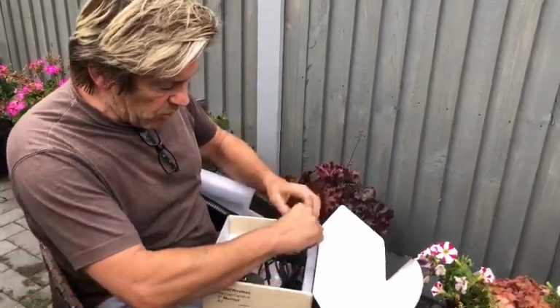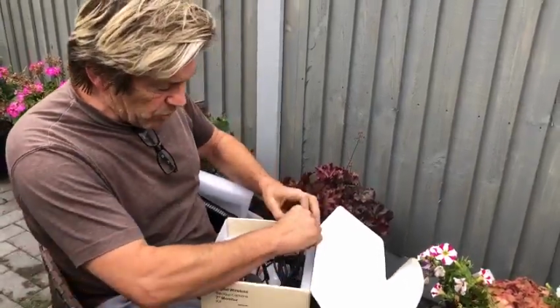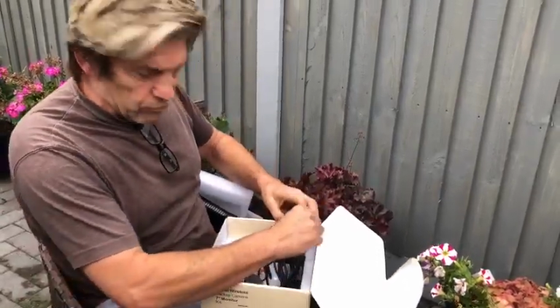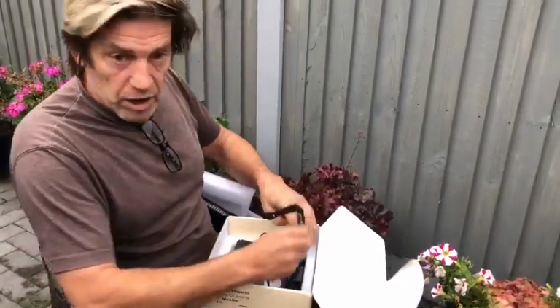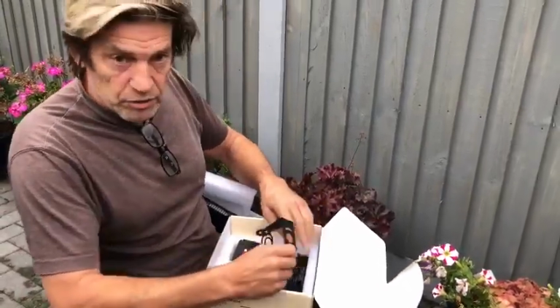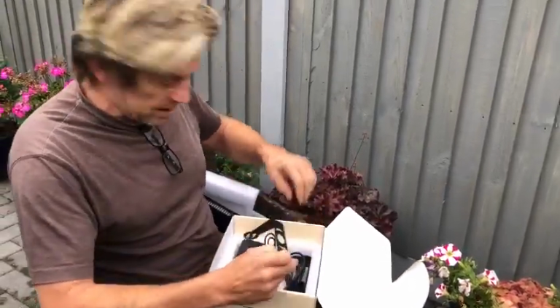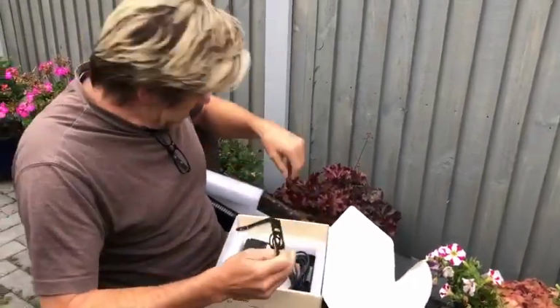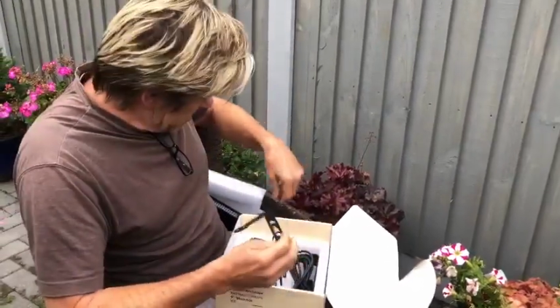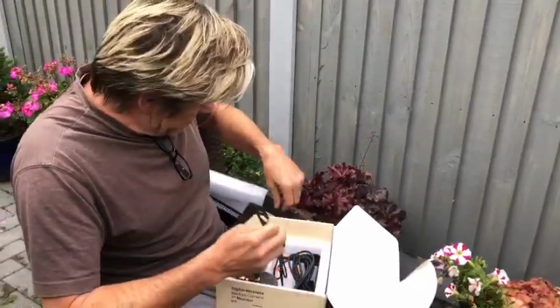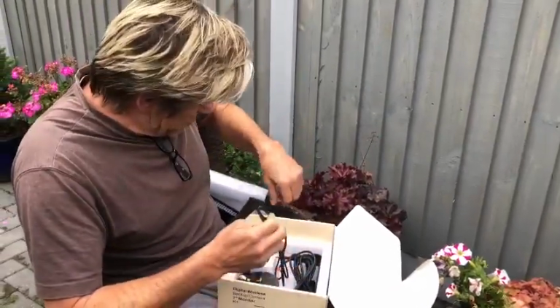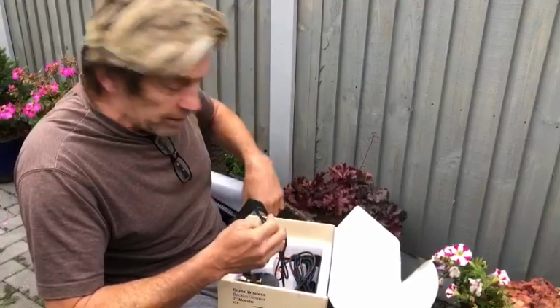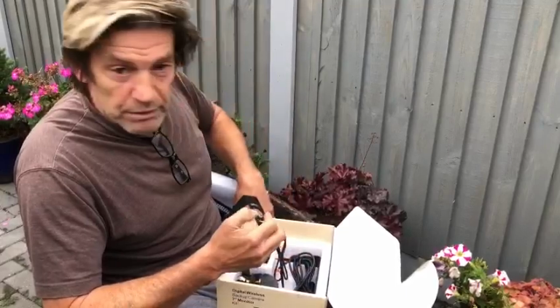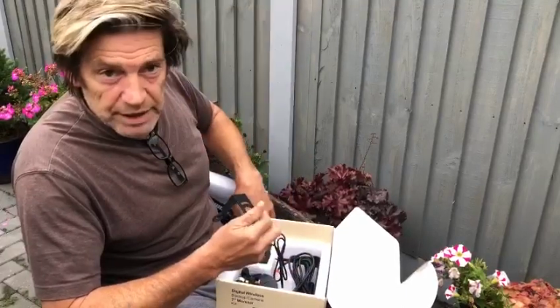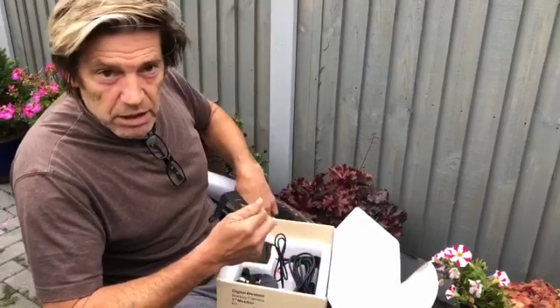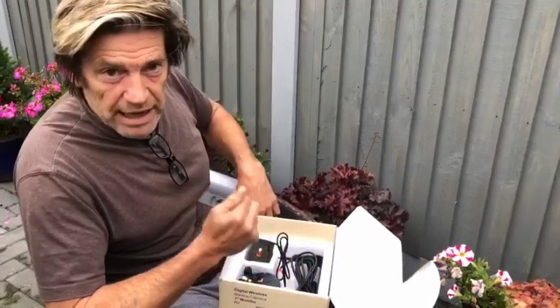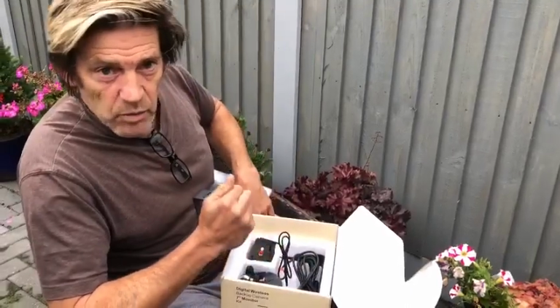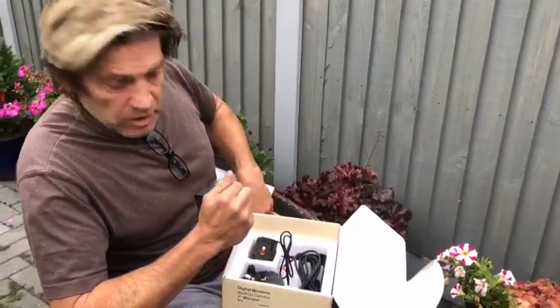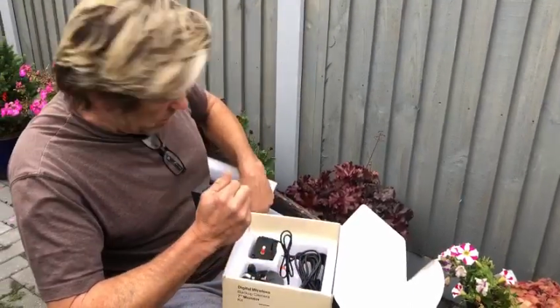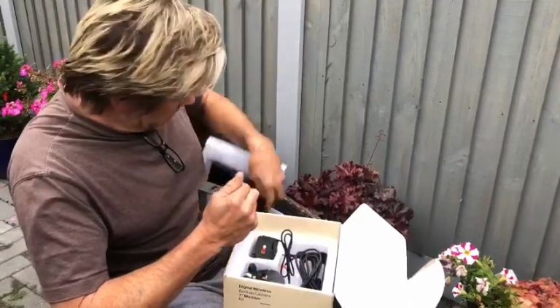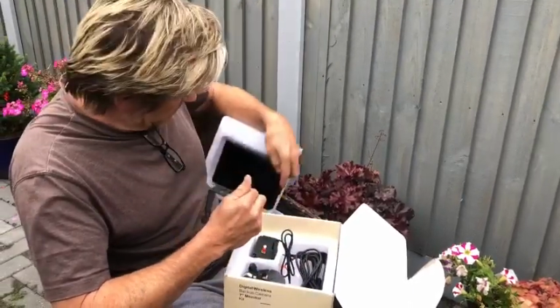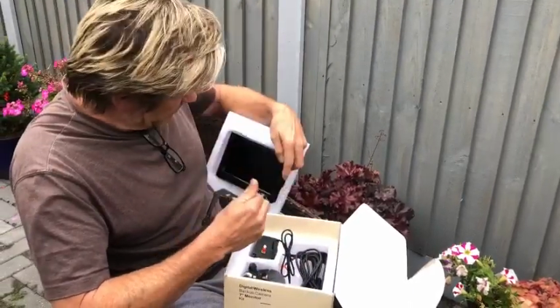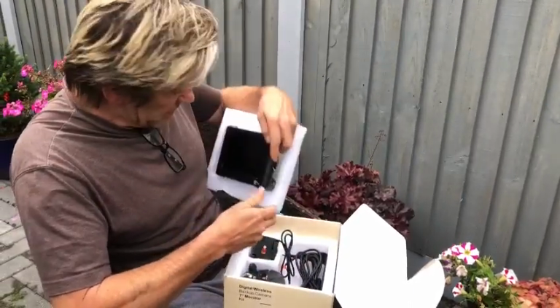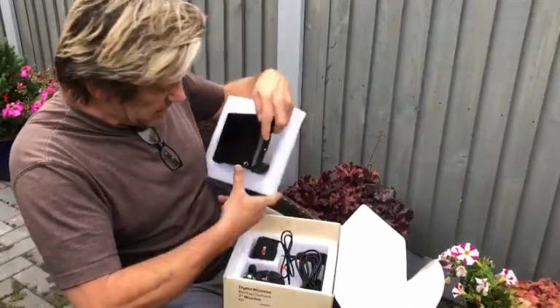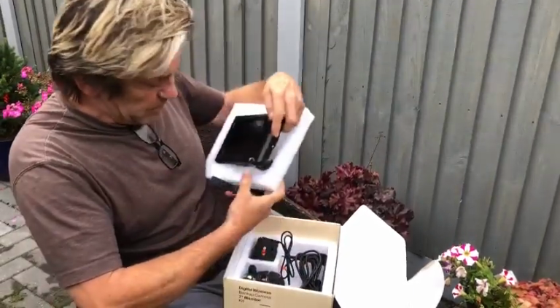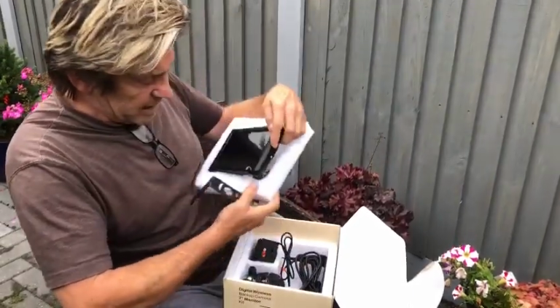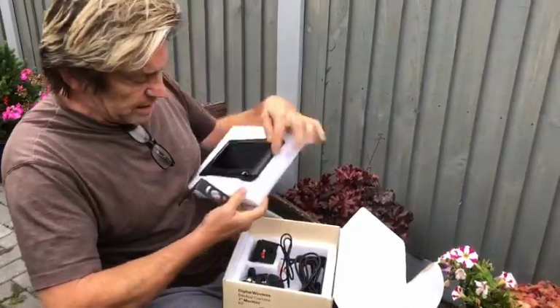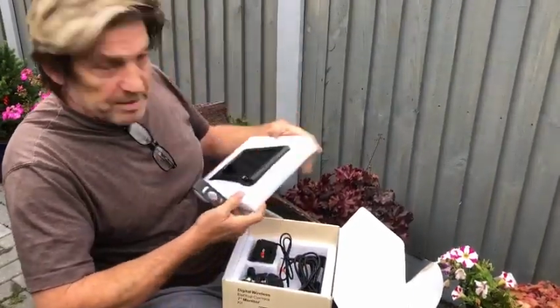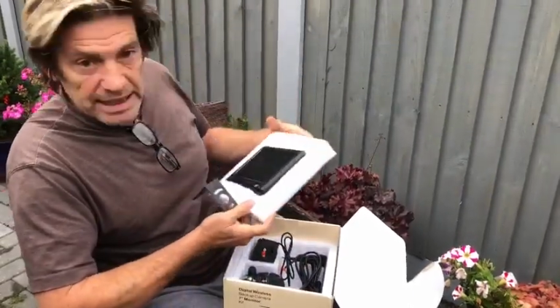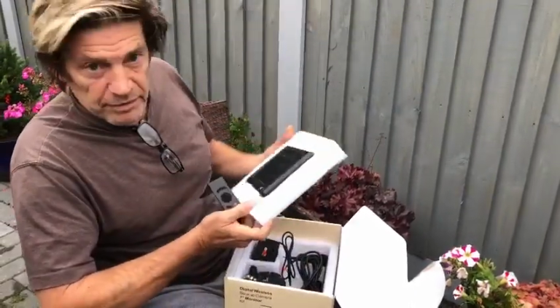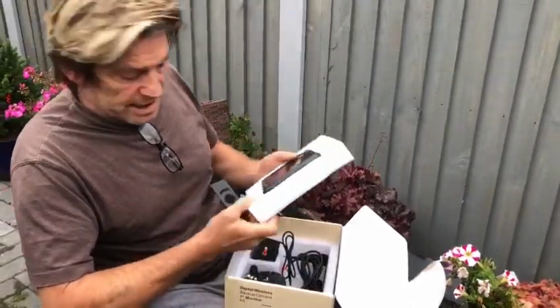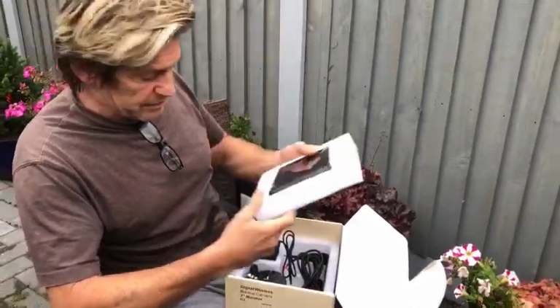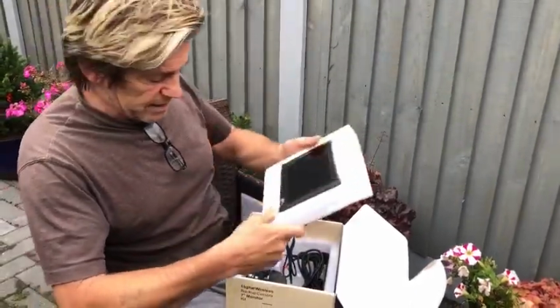We'll install it, get it in, try it out on the road, and show you a video of how well it works. Please check back in for the next video.